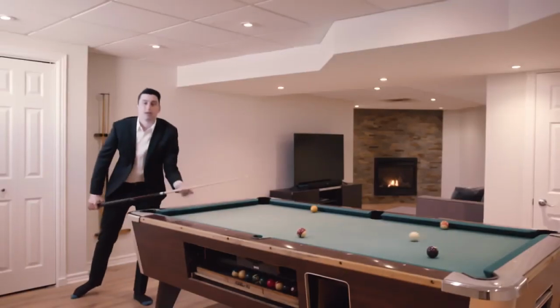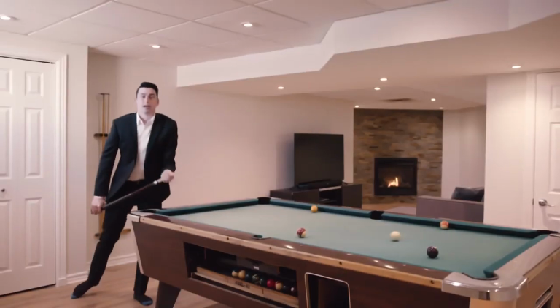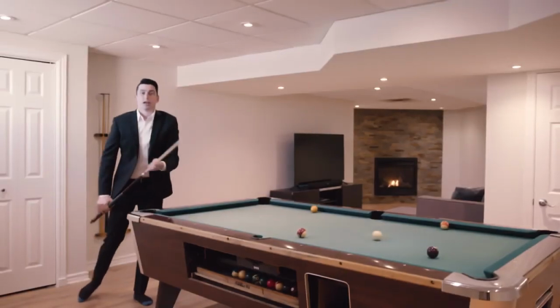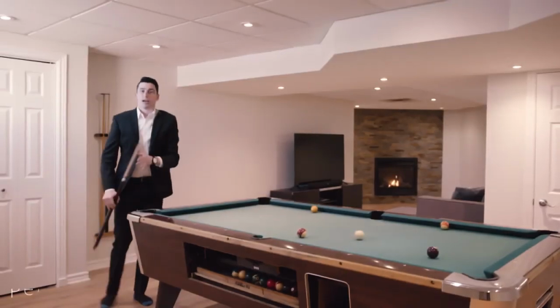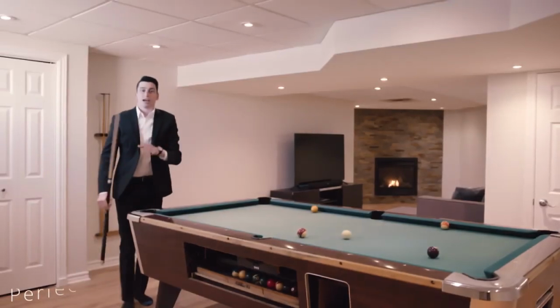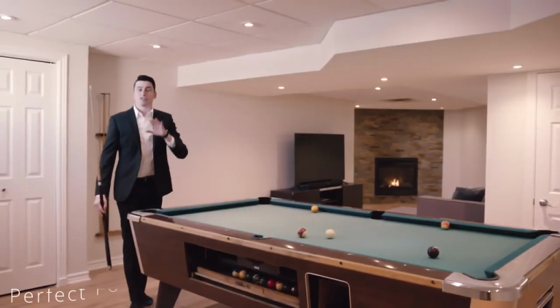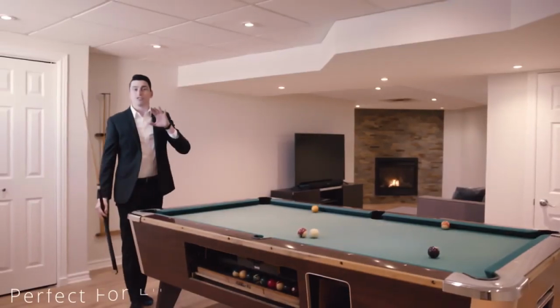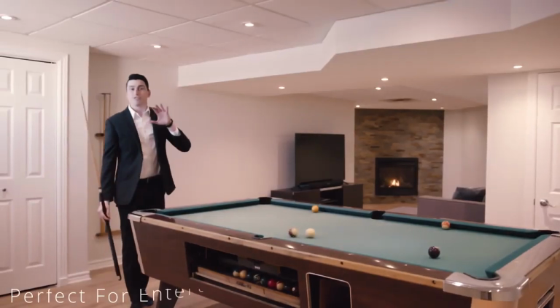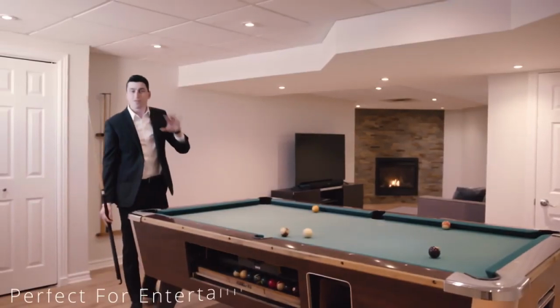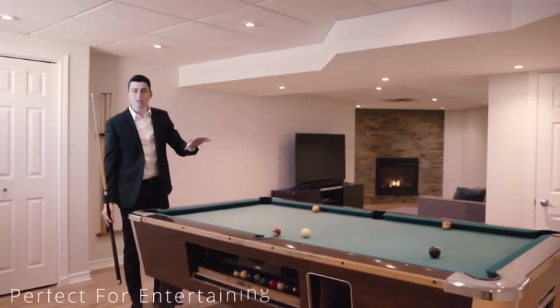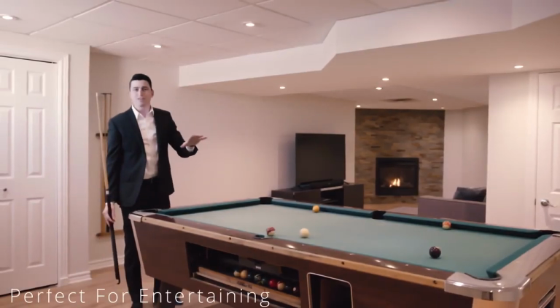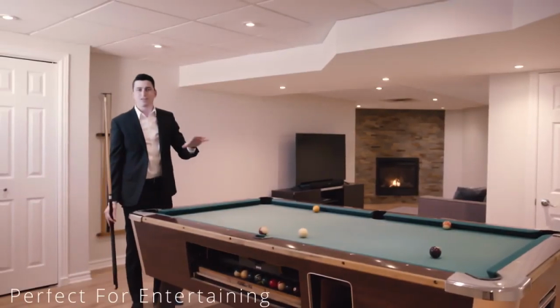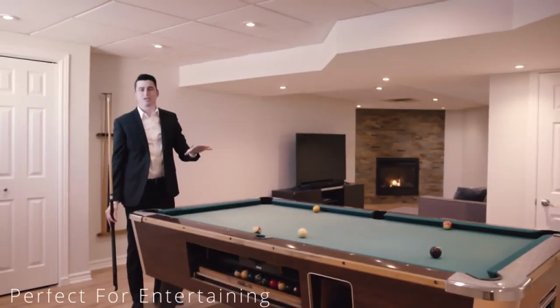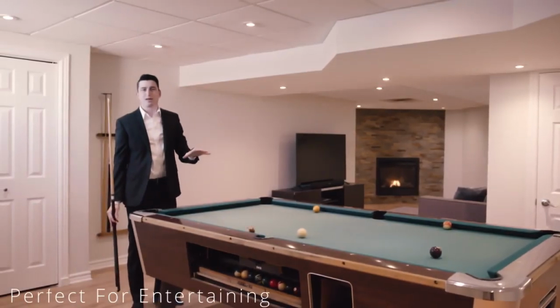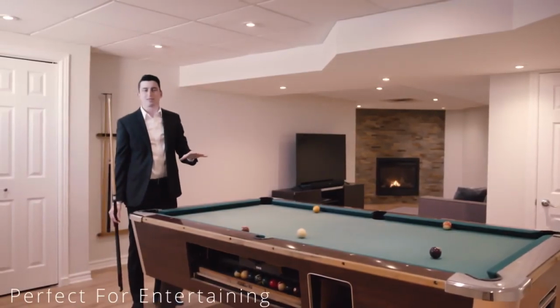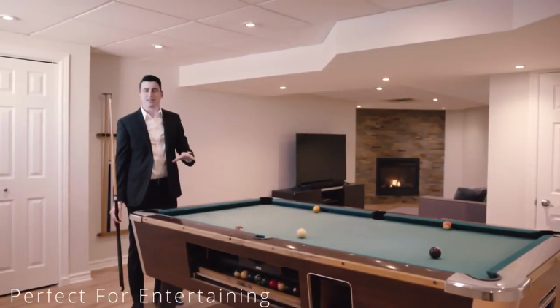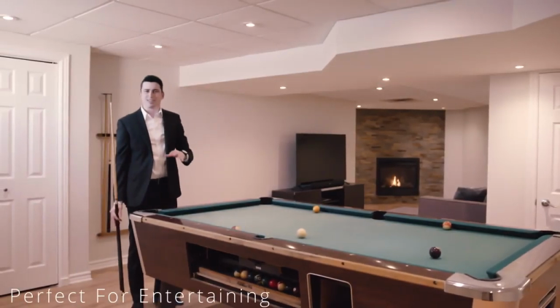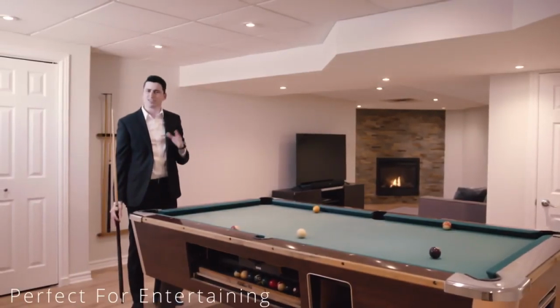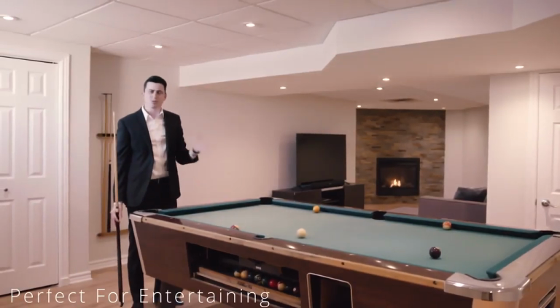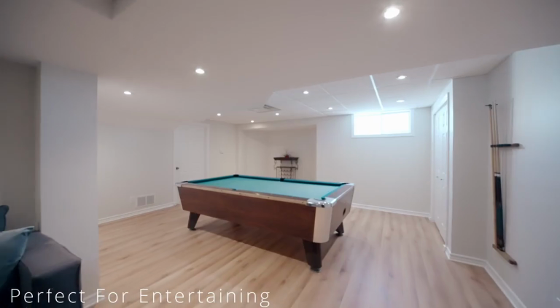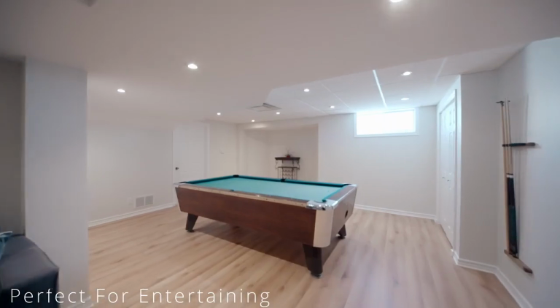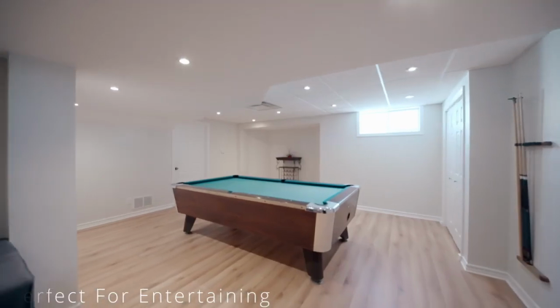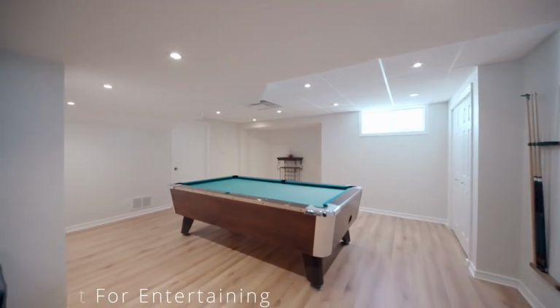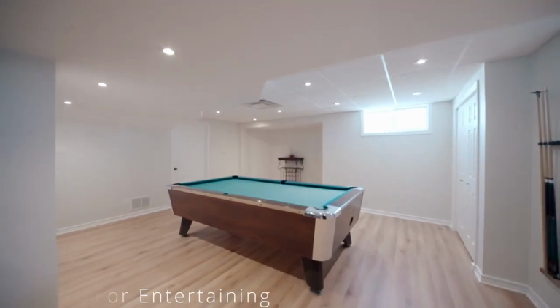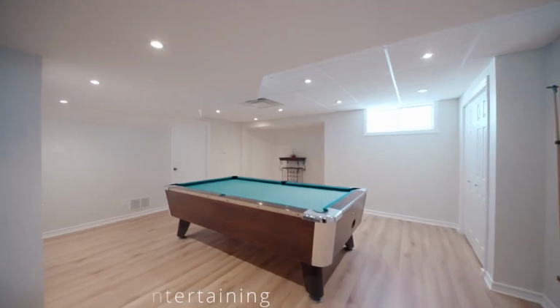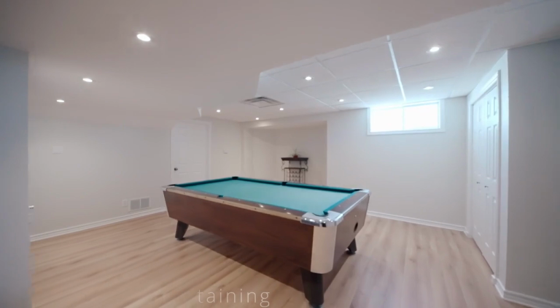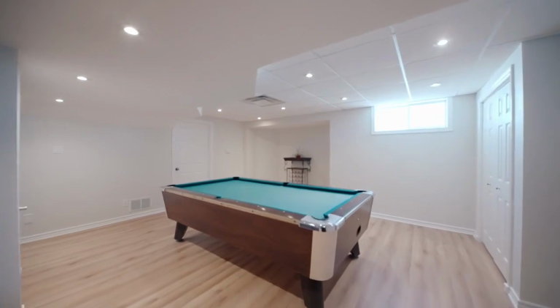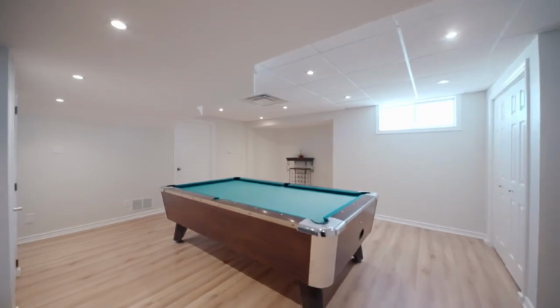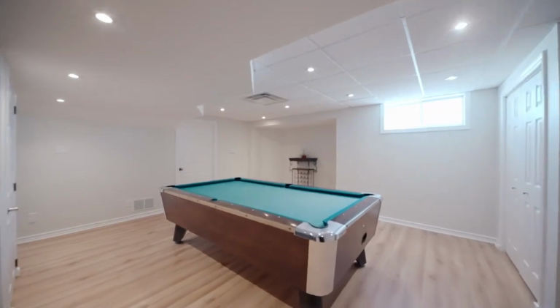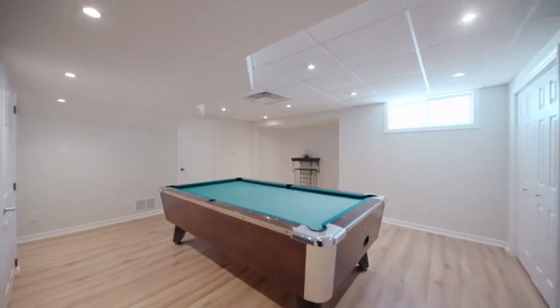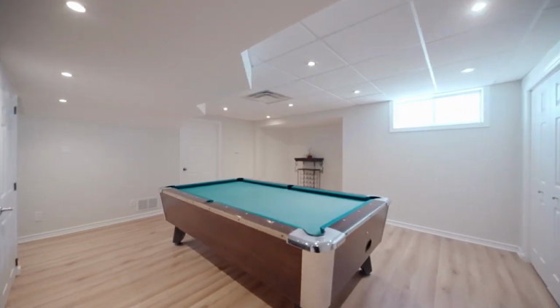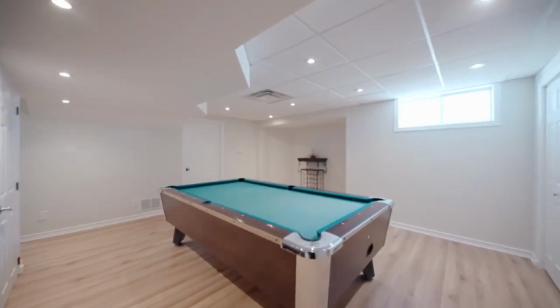This fully-finished basement is super spacious, perfect for entertaining.